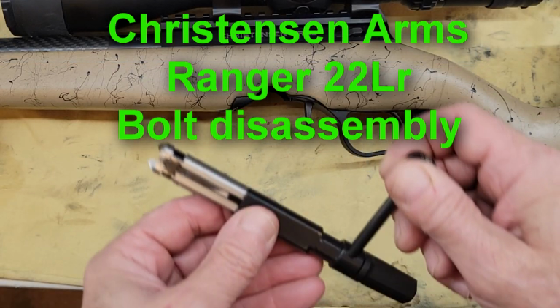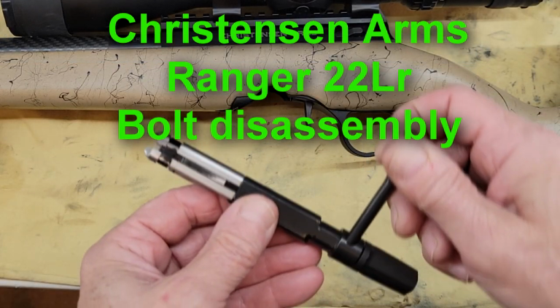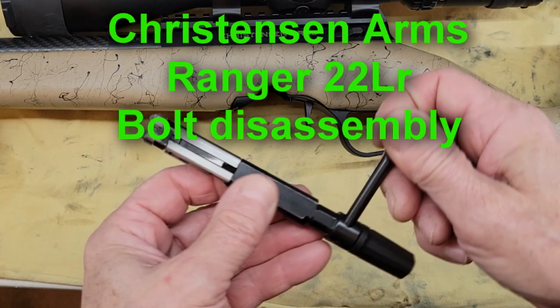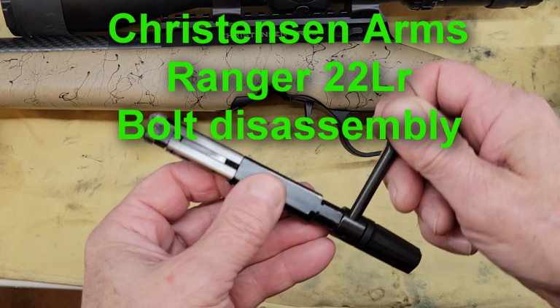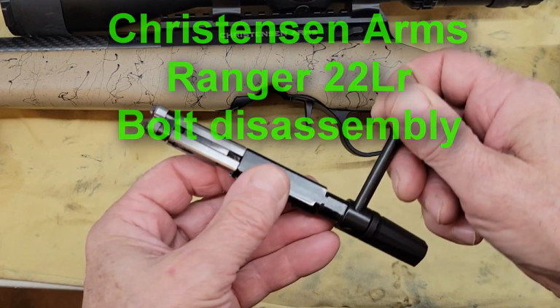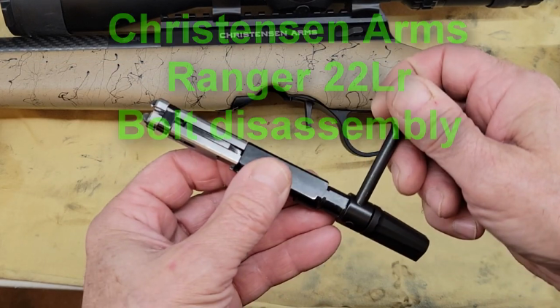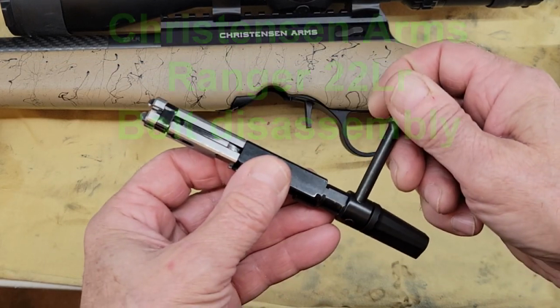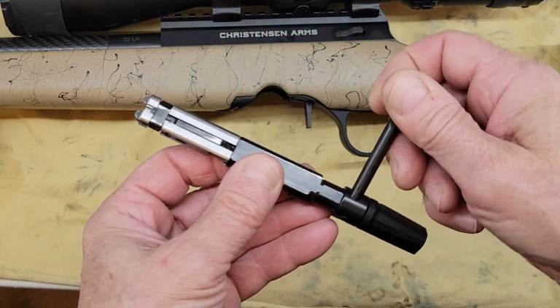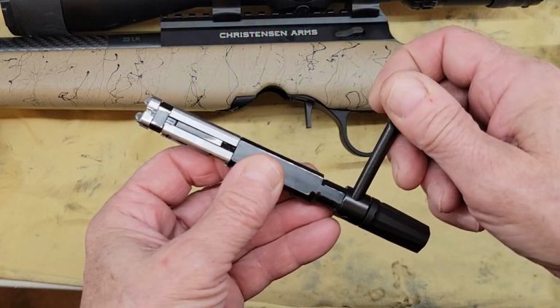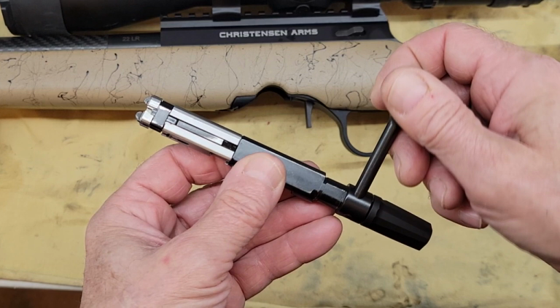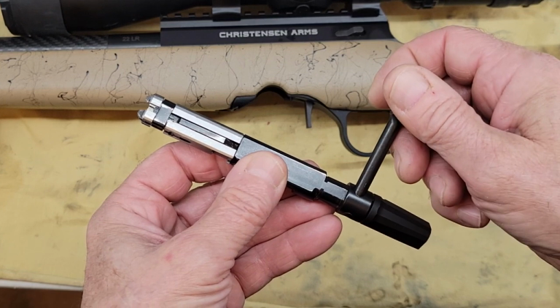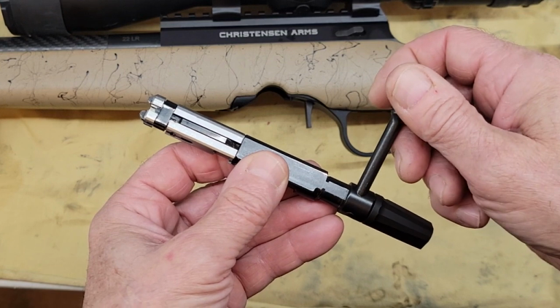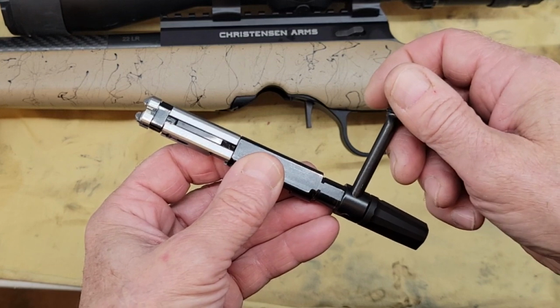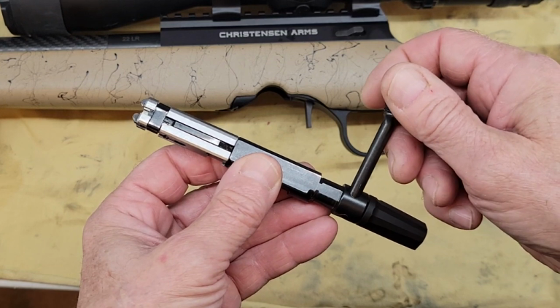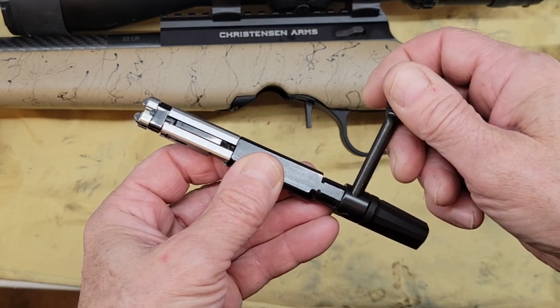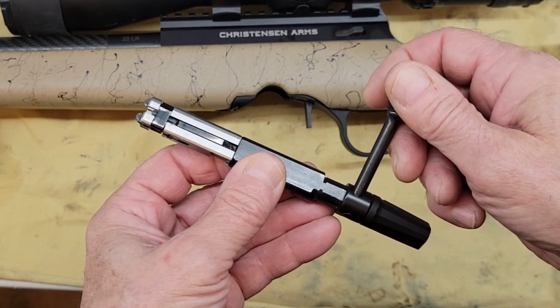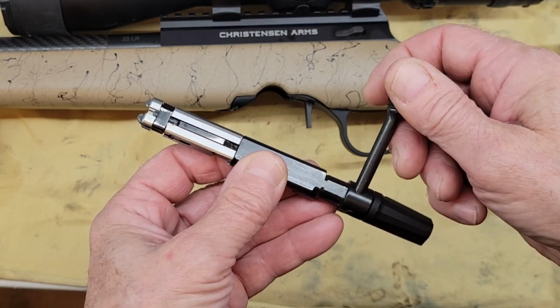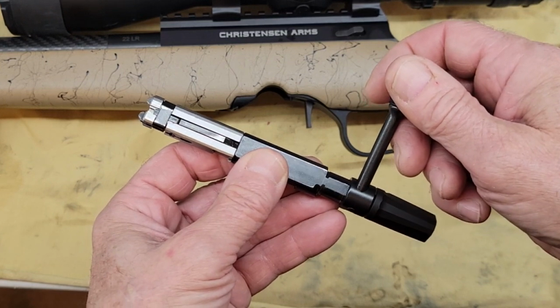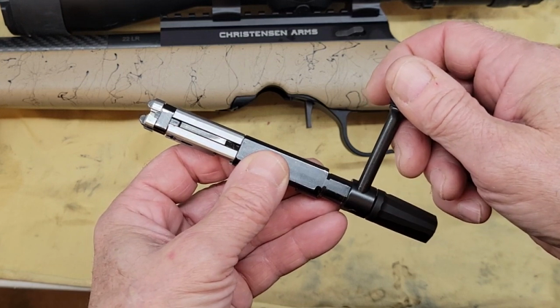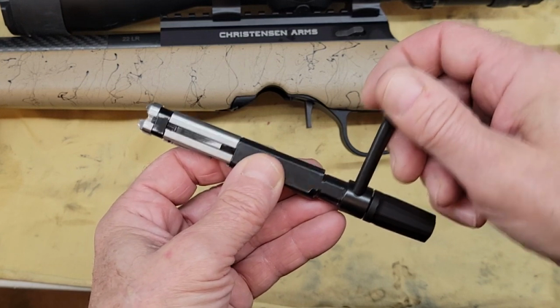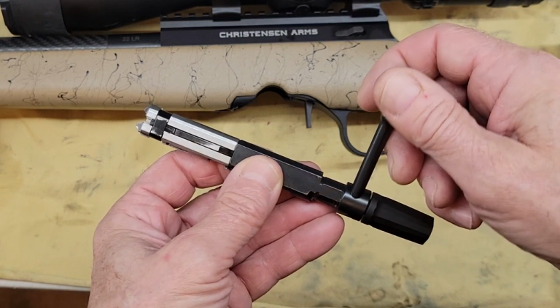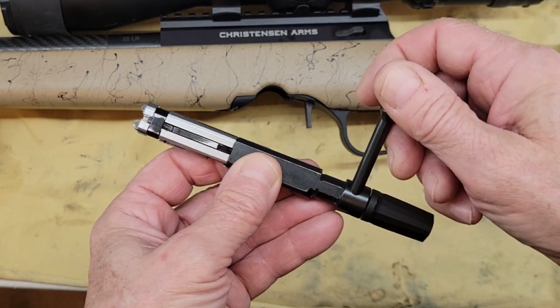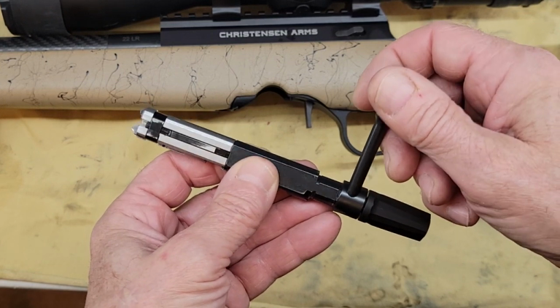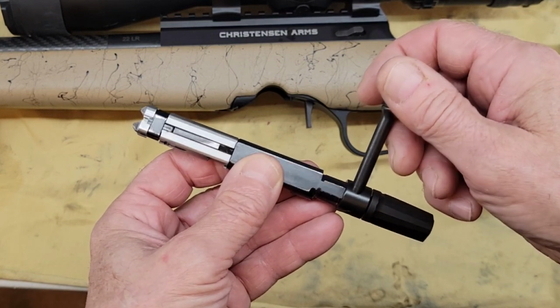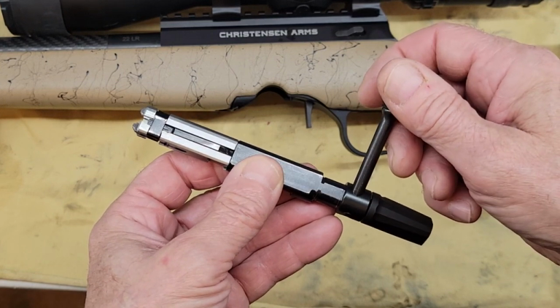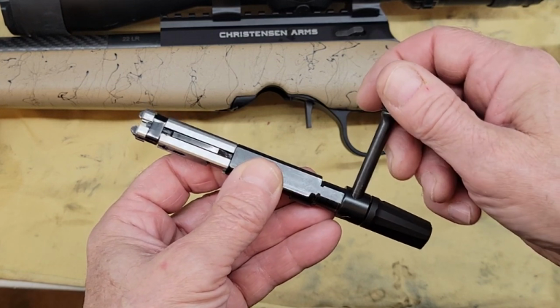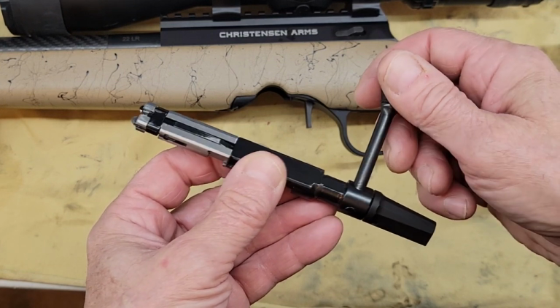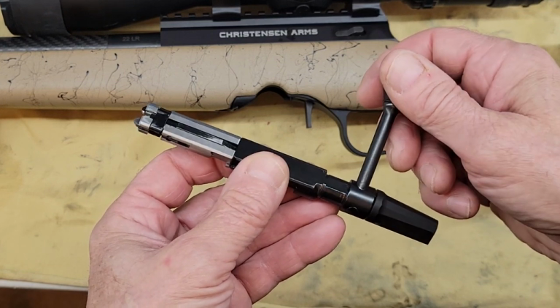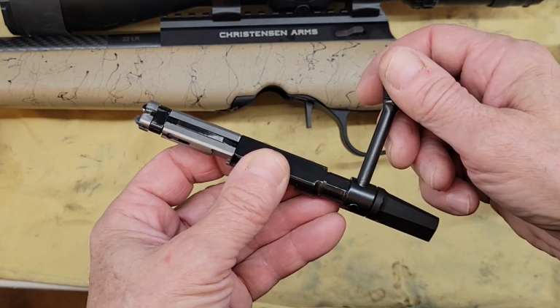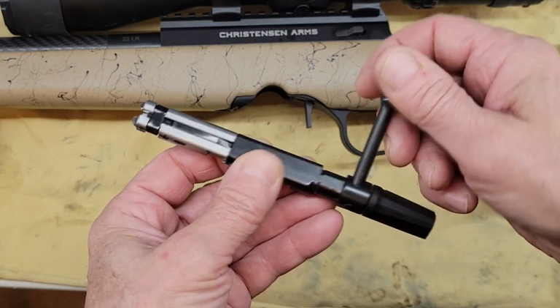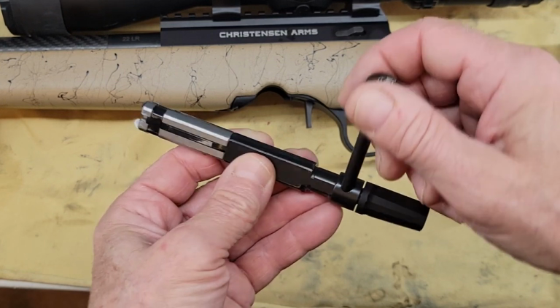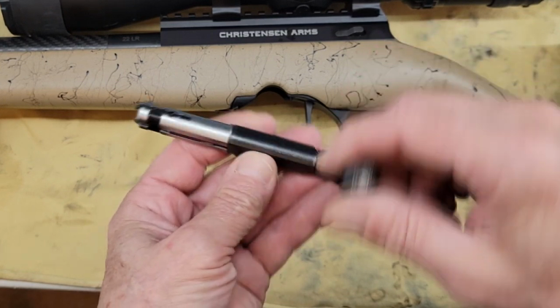Today we are going to take apart the bolt of the Christensen Arms Ranger 22 long rifle.